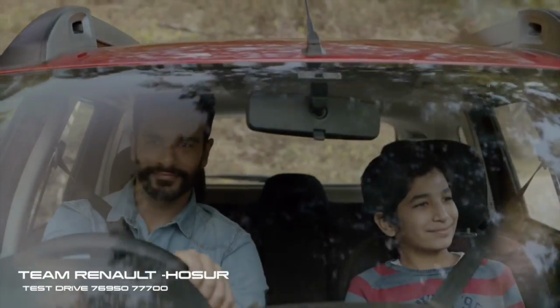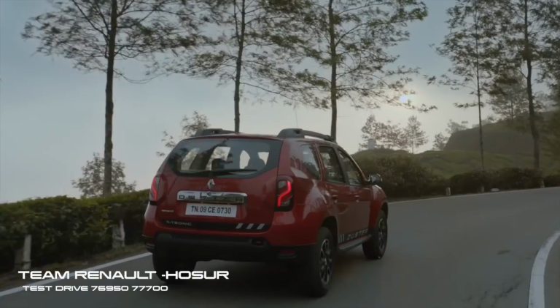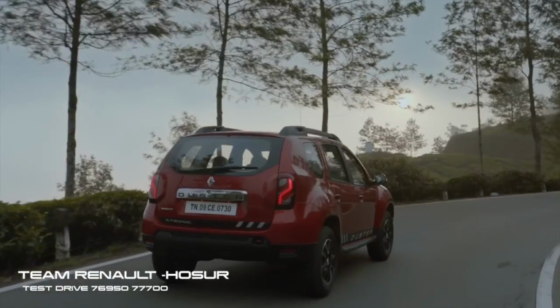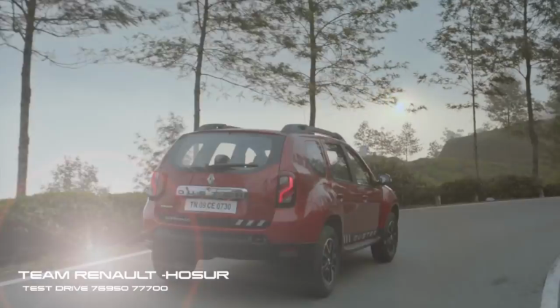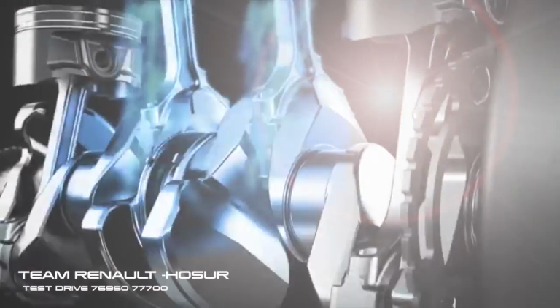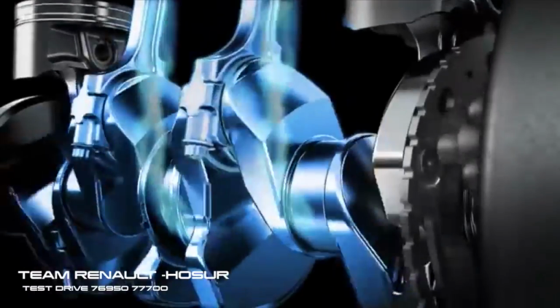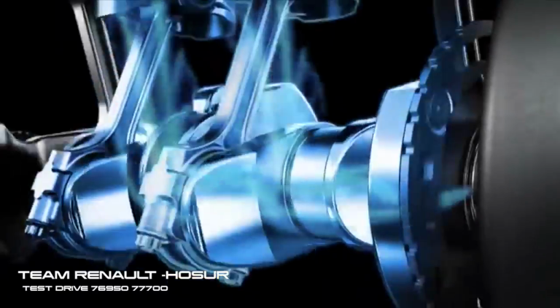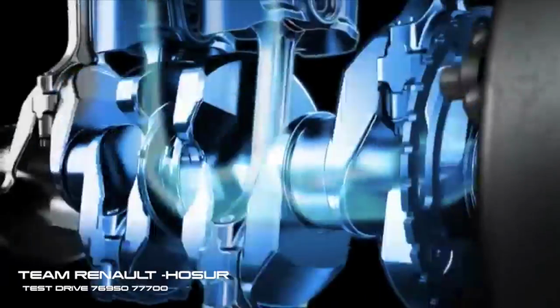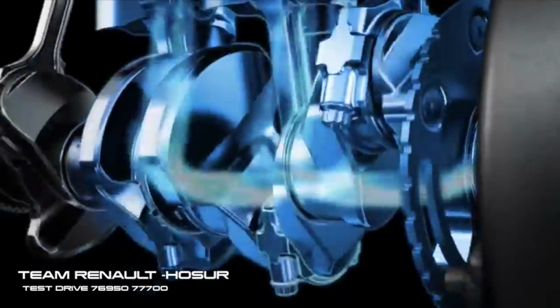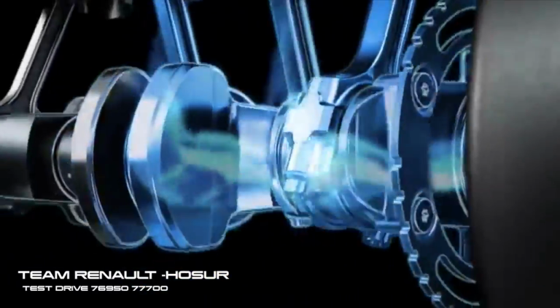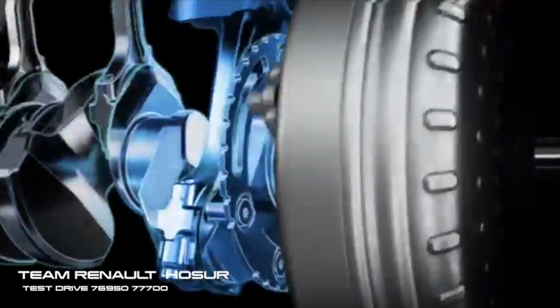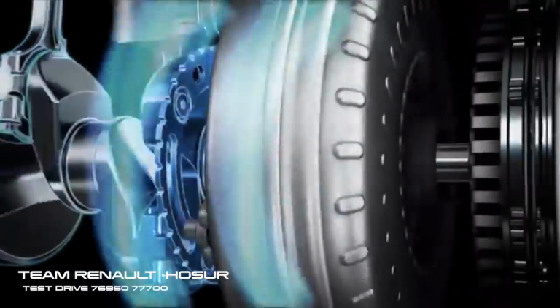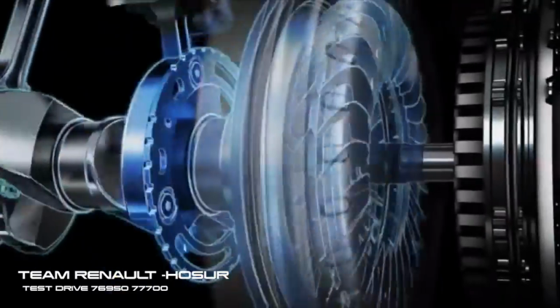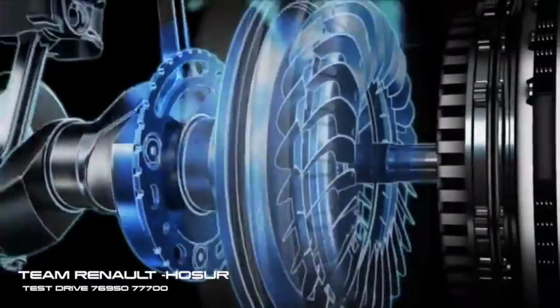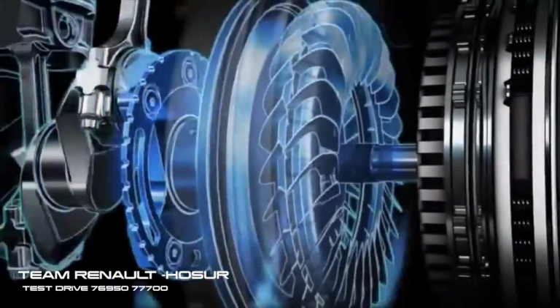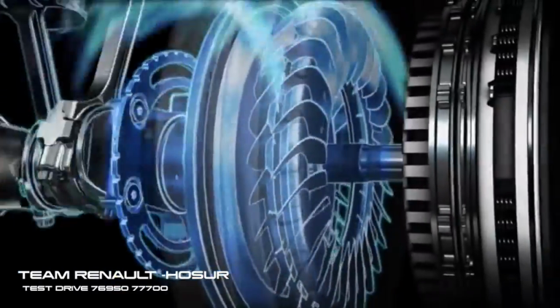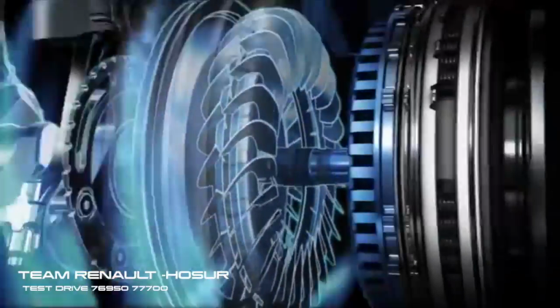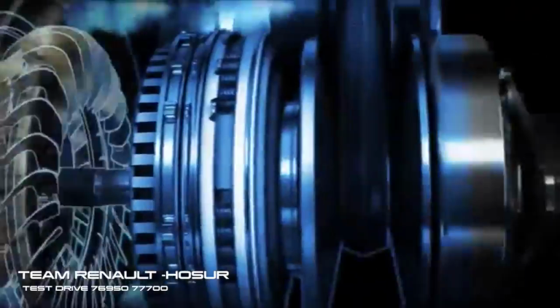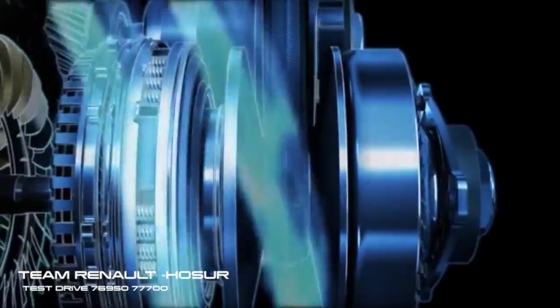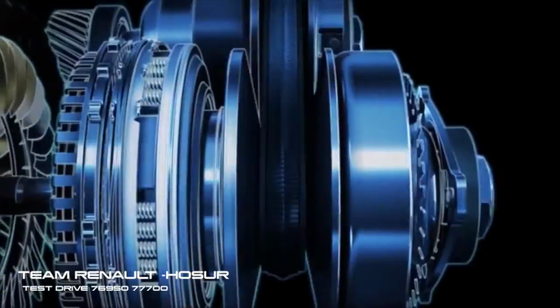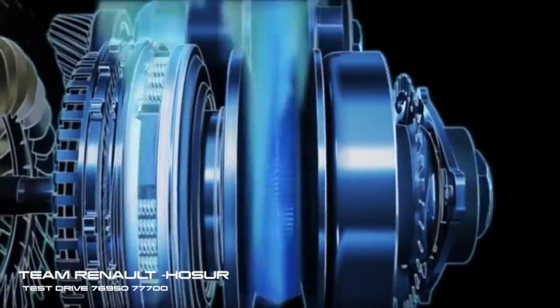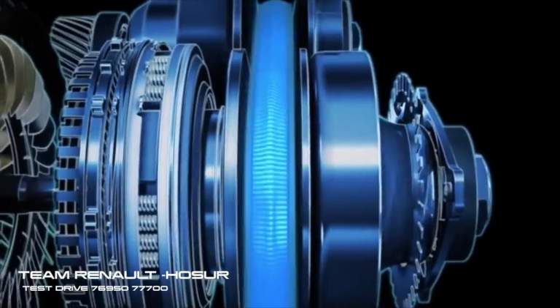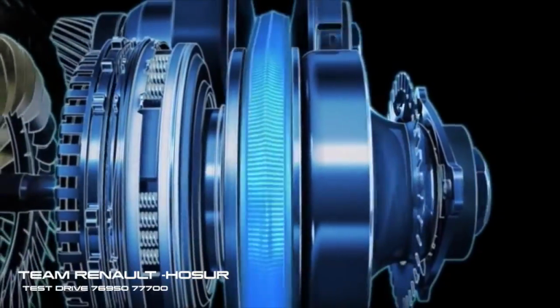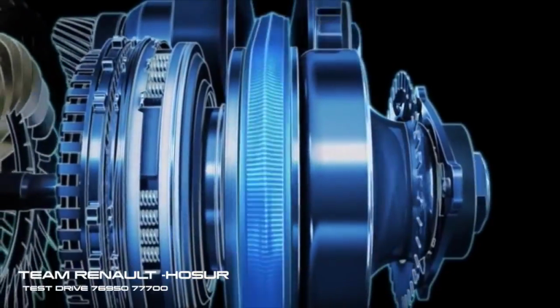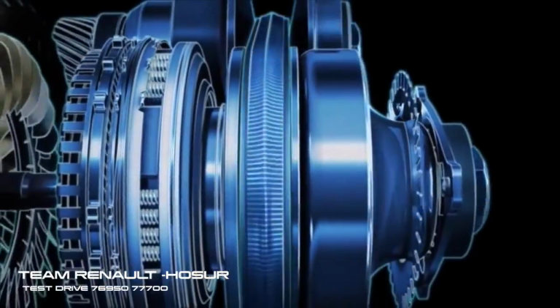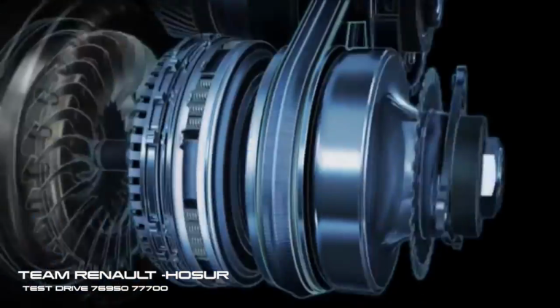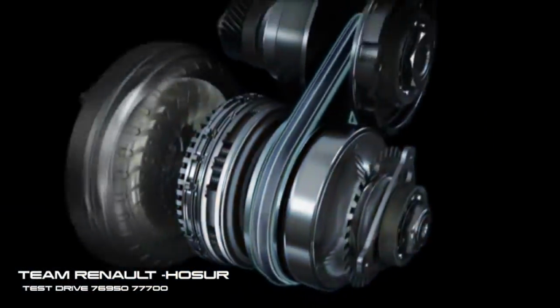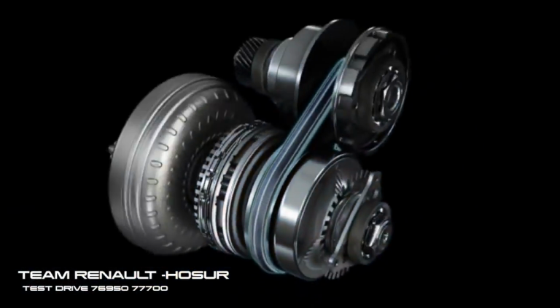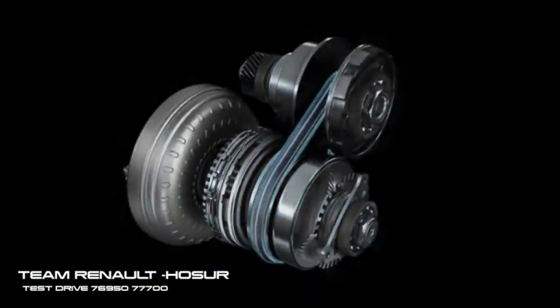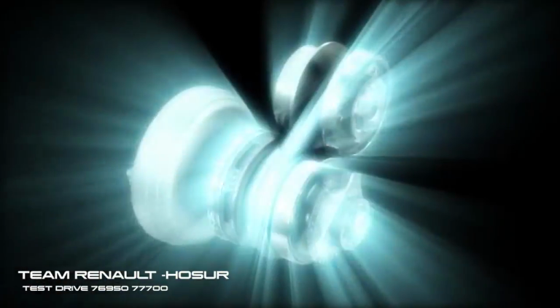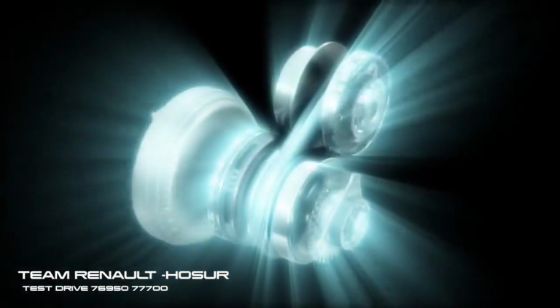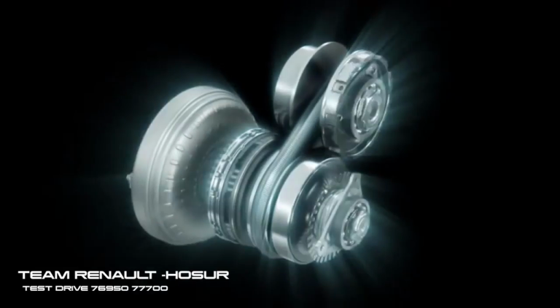Just how good is CVT? Consider this: the rule makers at Formula One Racing actually ban the transmission. It's like cheating.